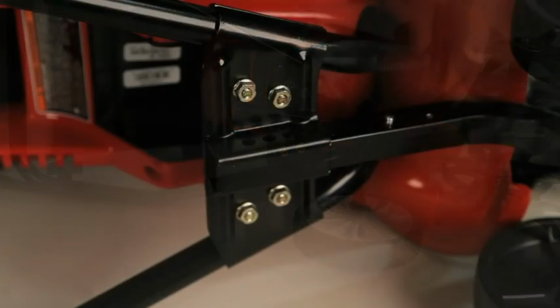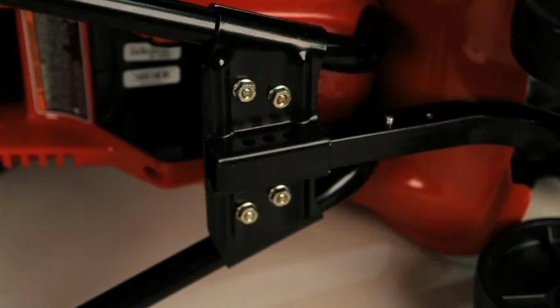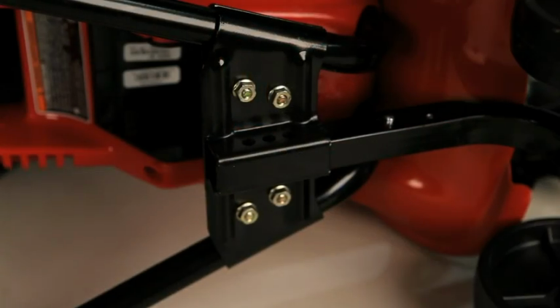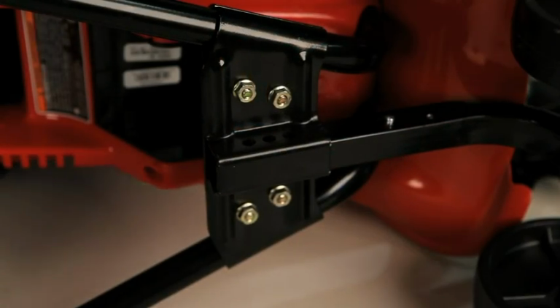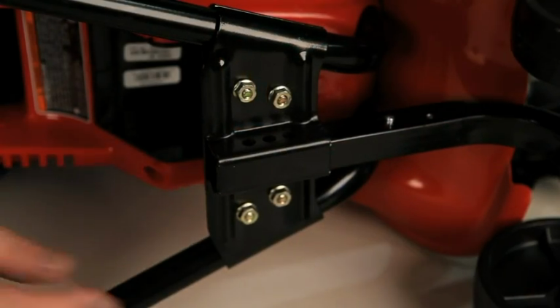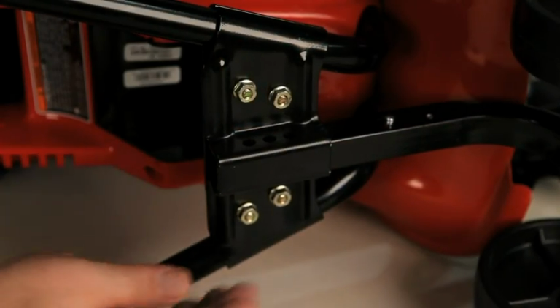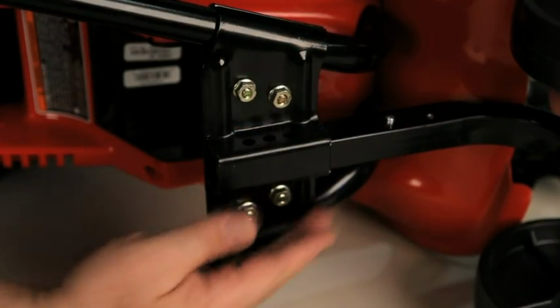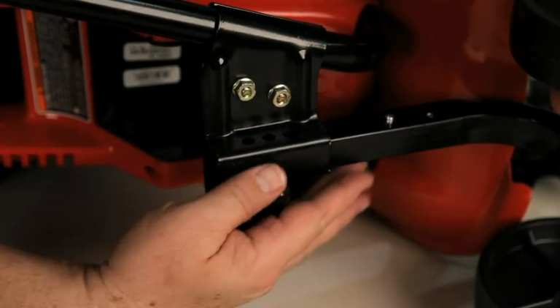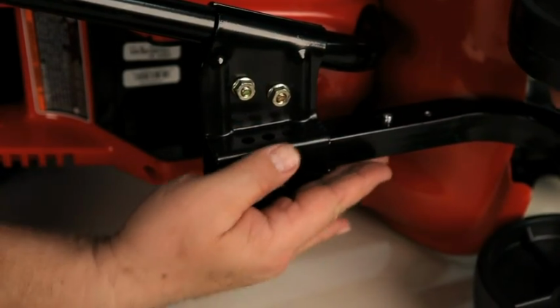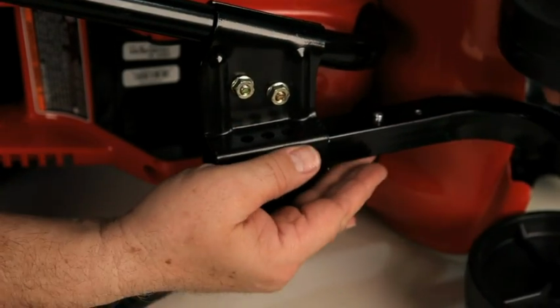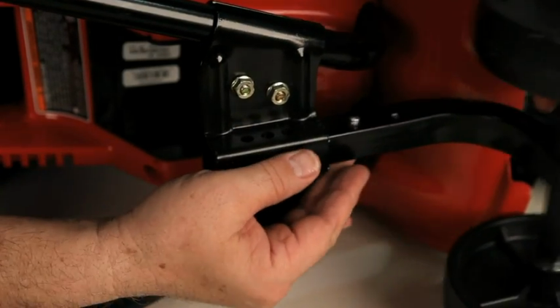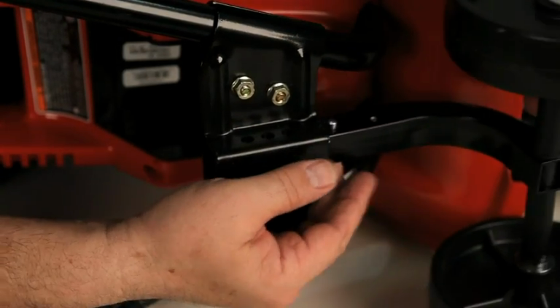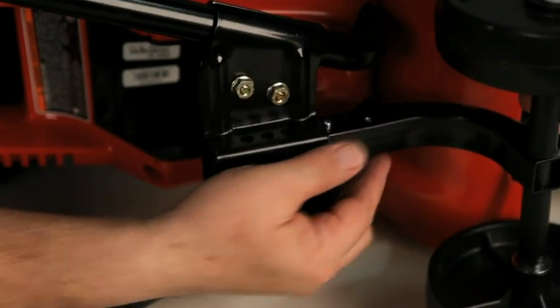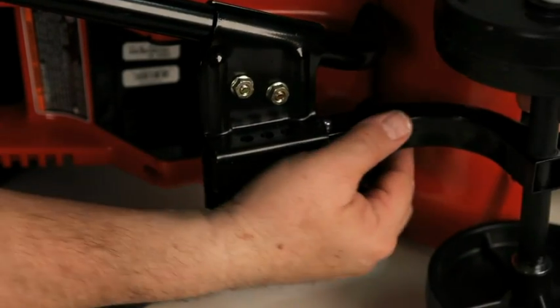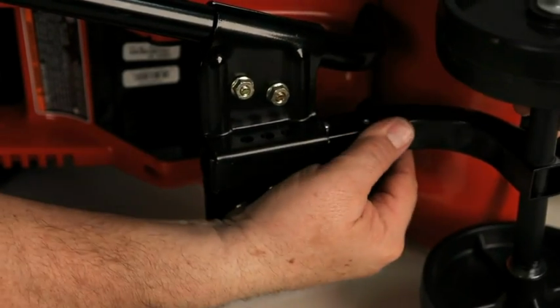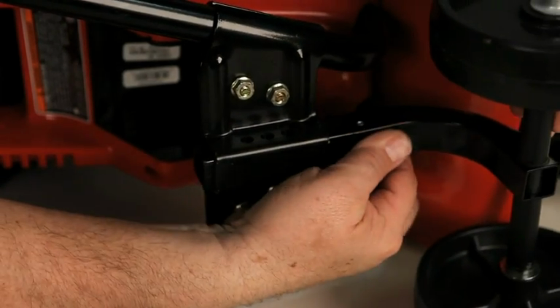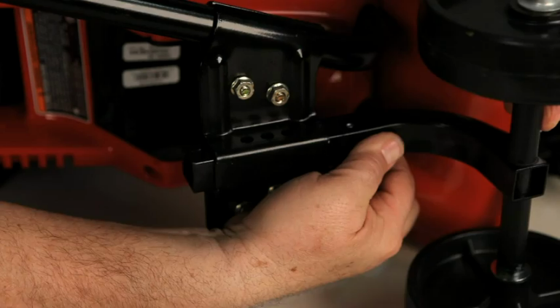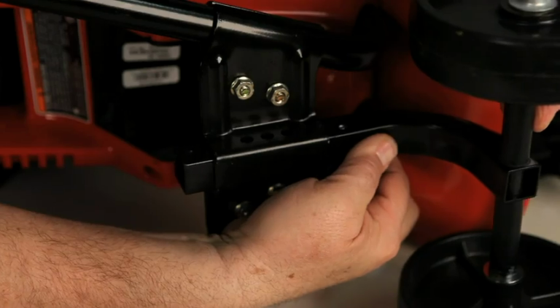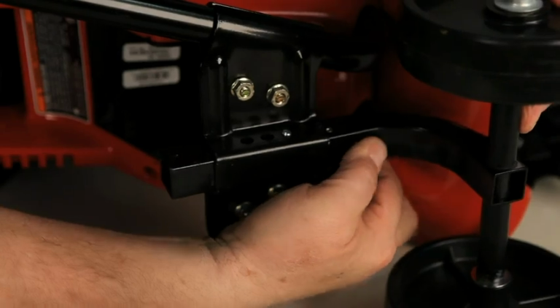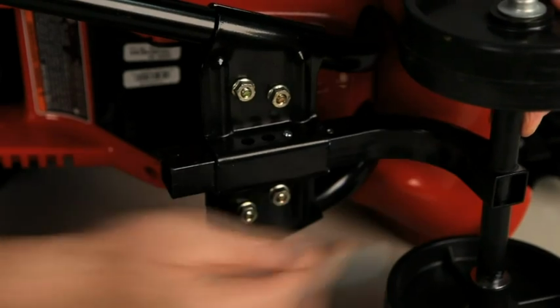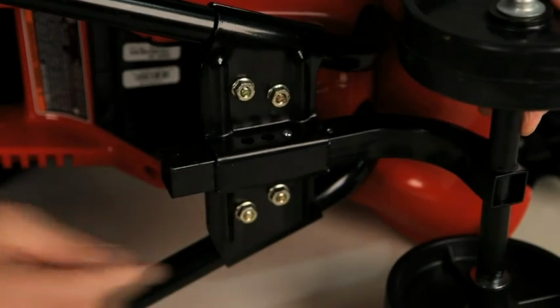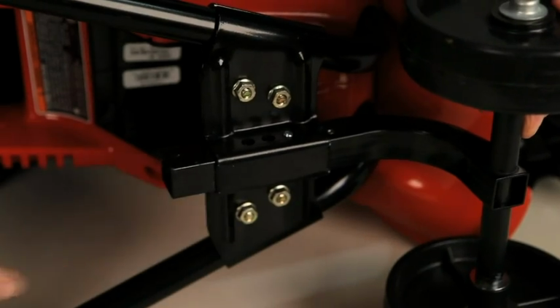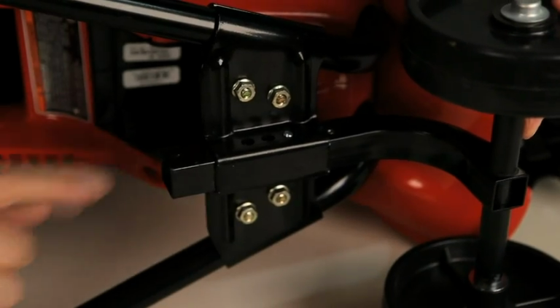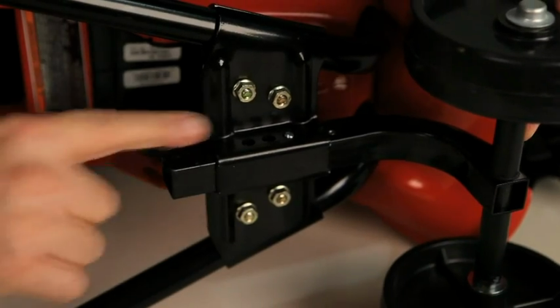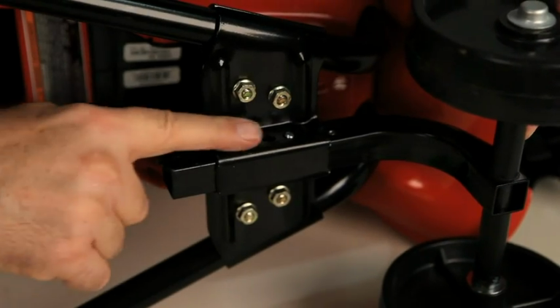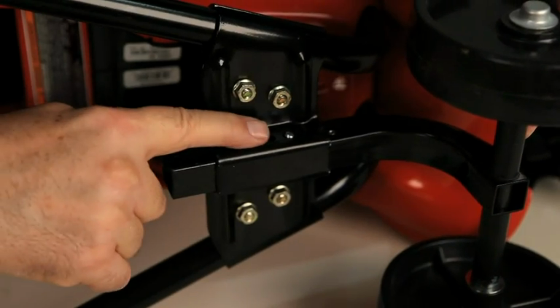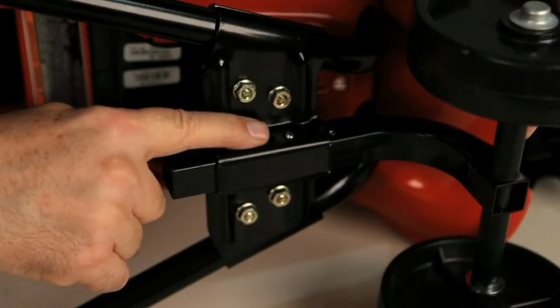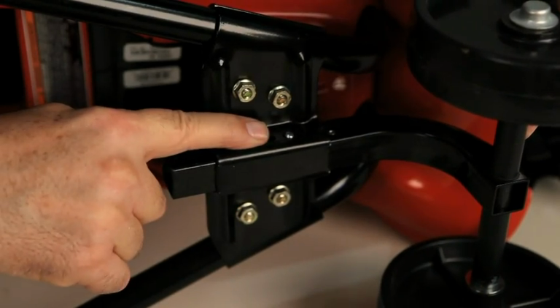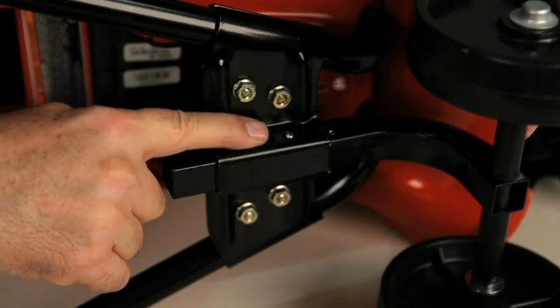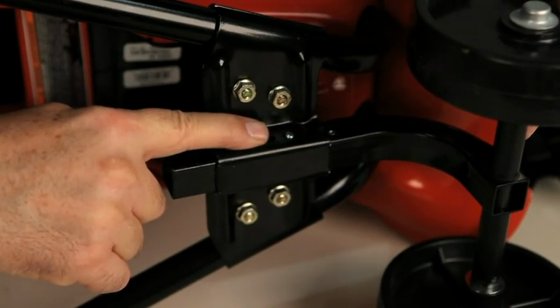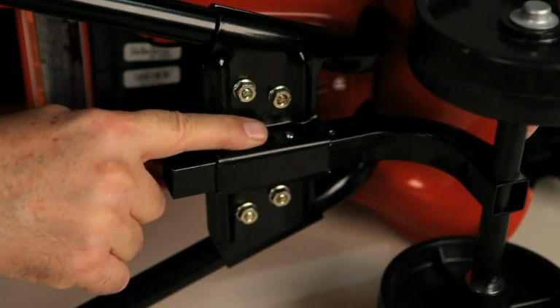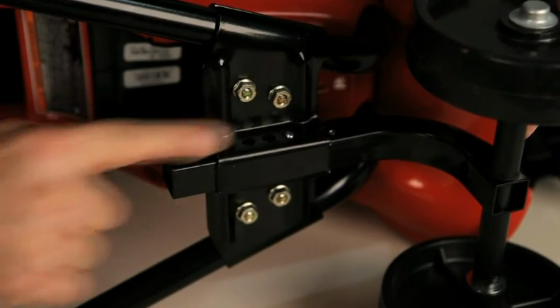Some units may have a different configuration with a spring-loaded pin. Be sure the locking pin has popped into place.